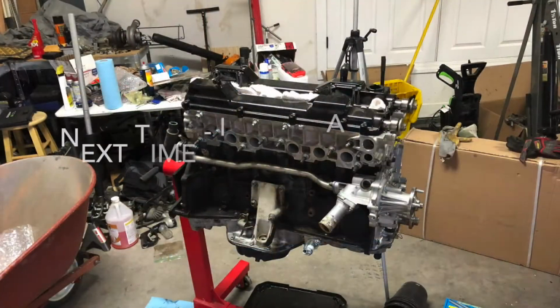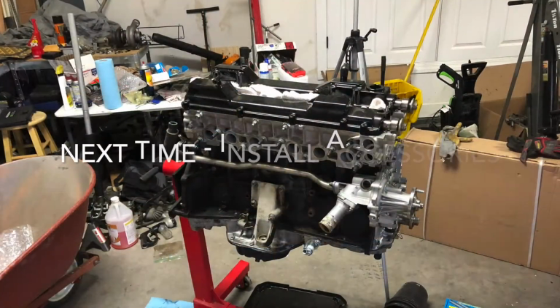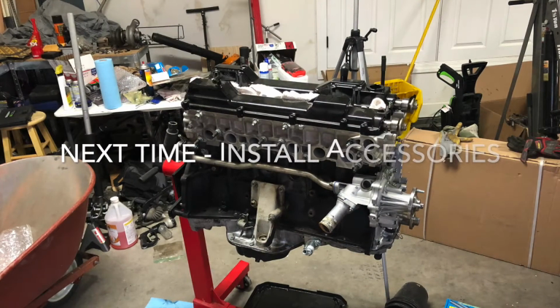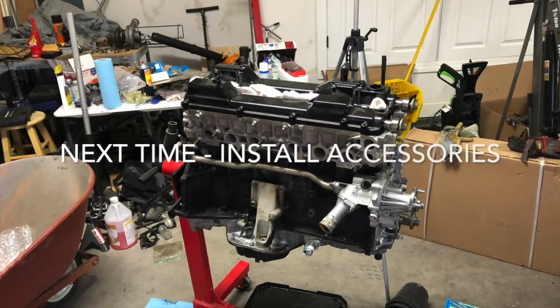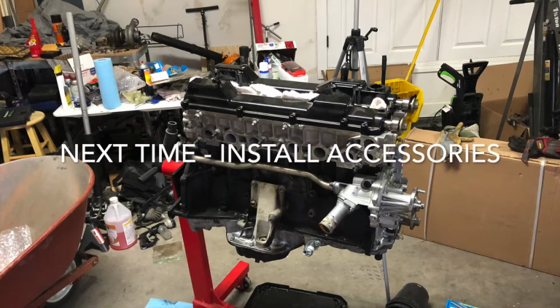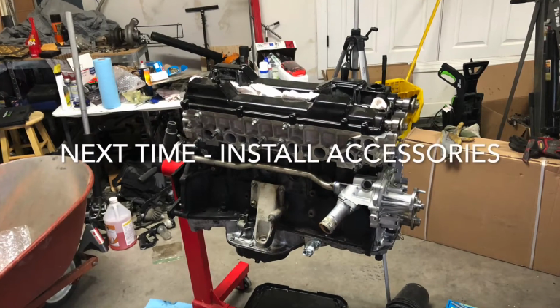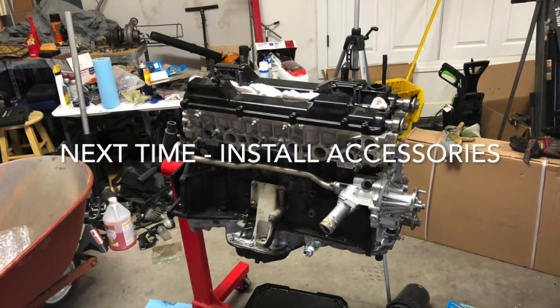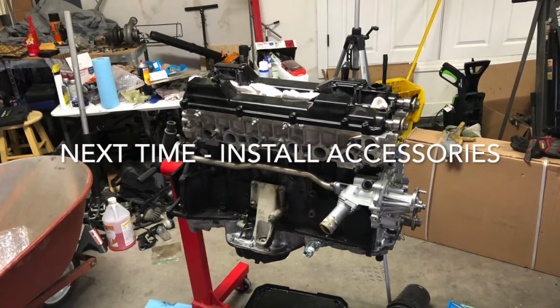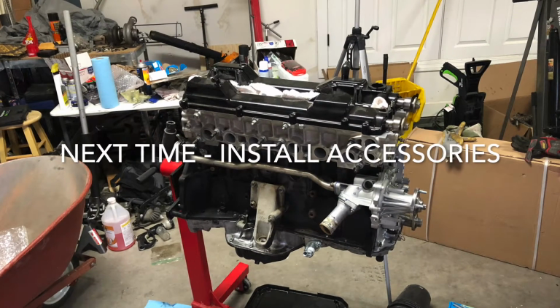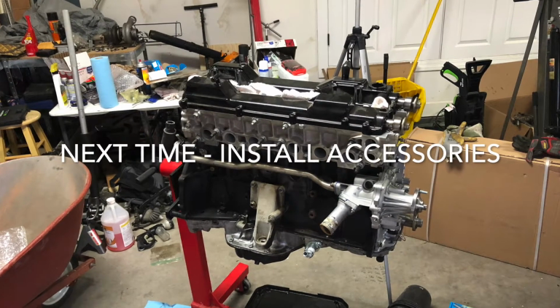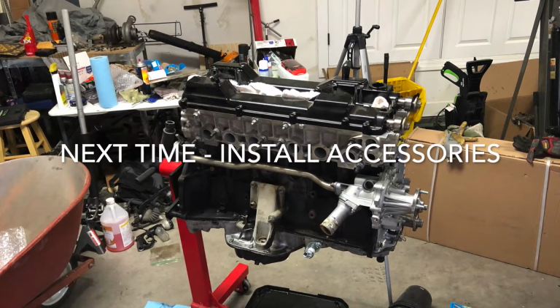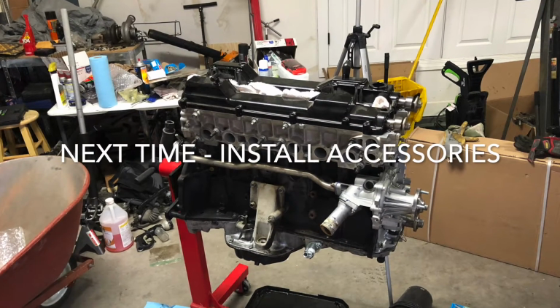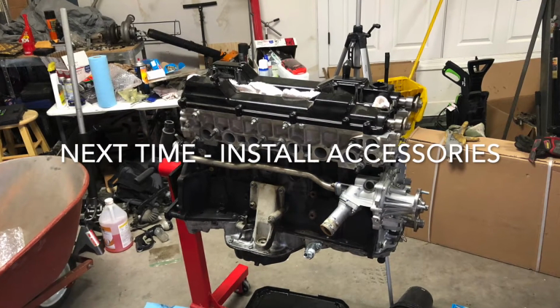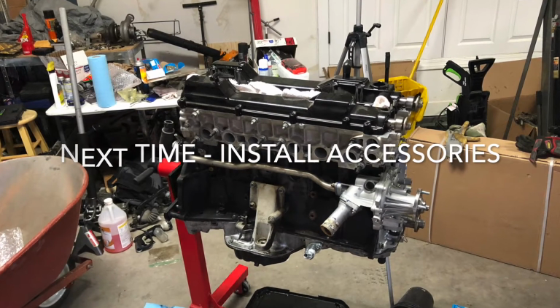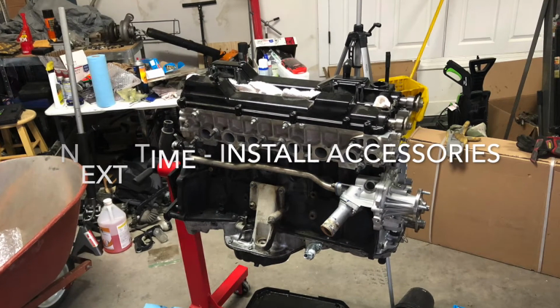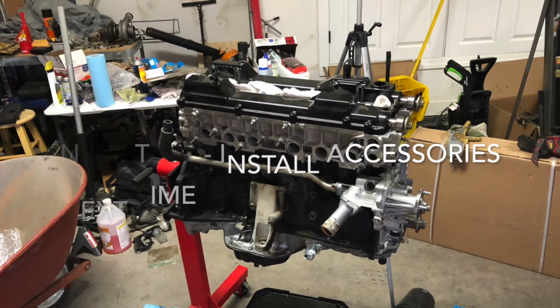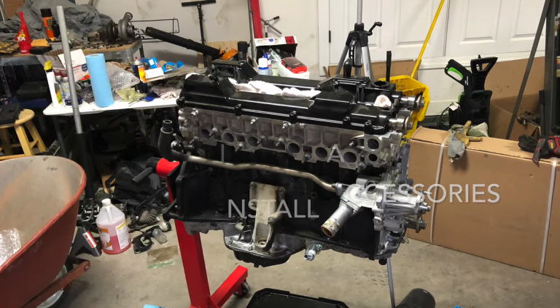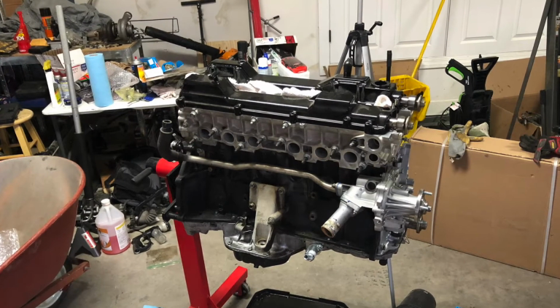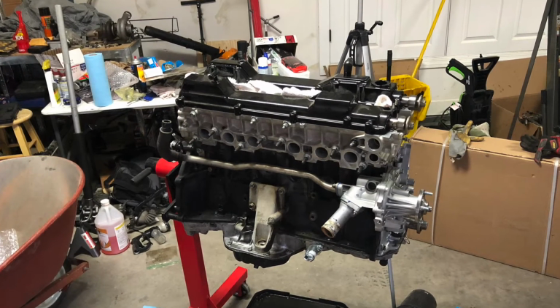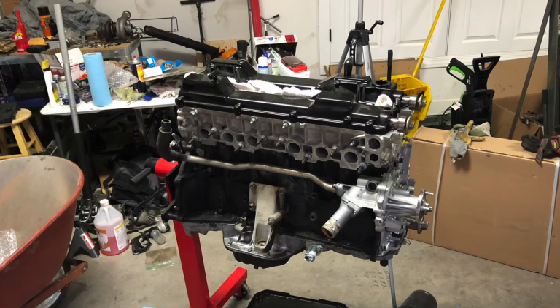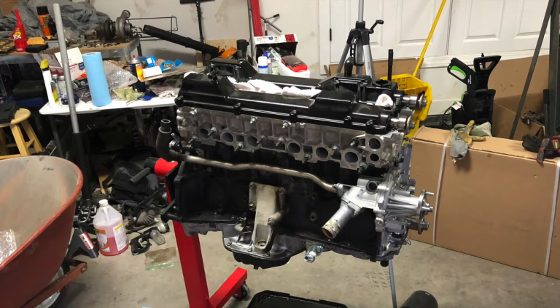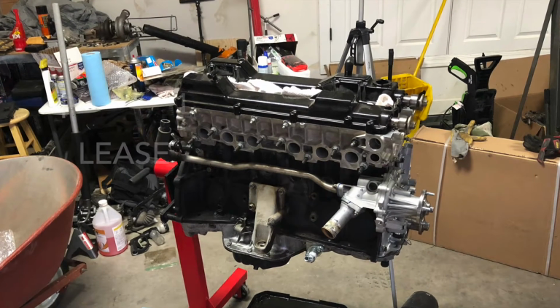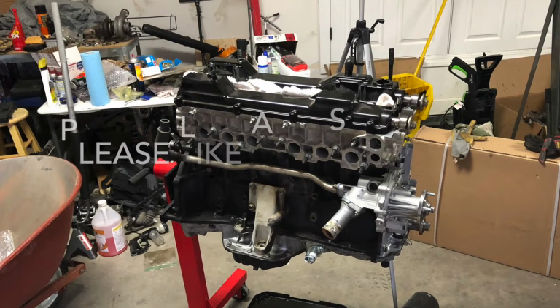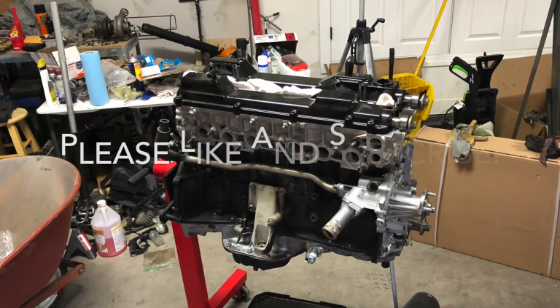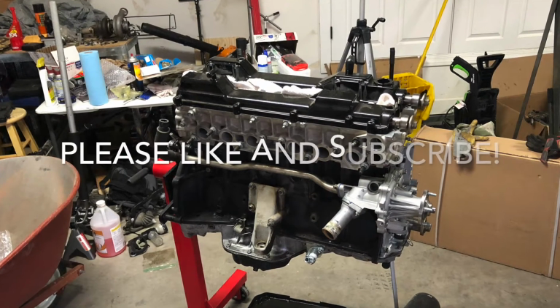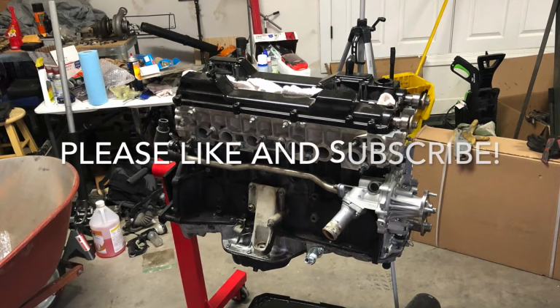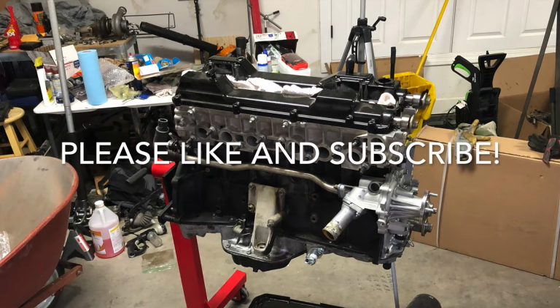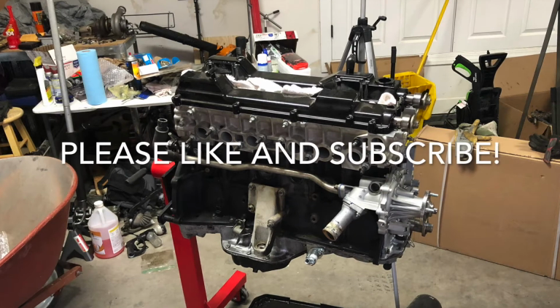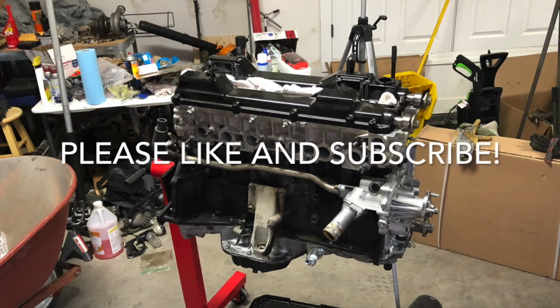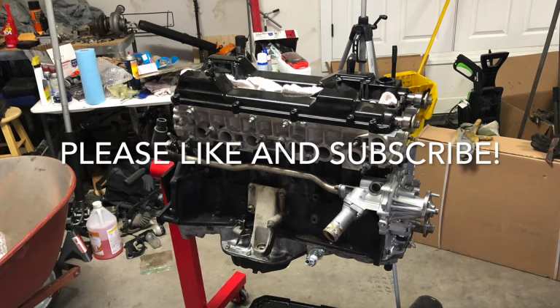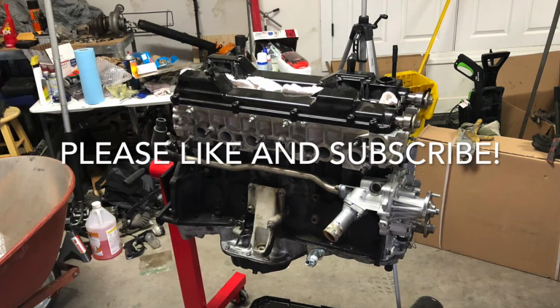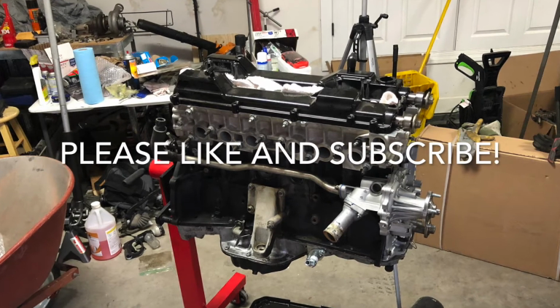Hey guys, I'm really enjoying this build. We cannot wait to drive this car and bring you guys more content. Like and subscribe — I'll see you guys later.